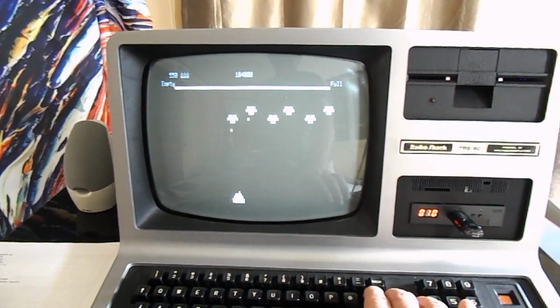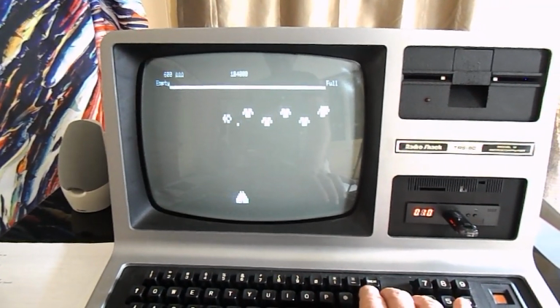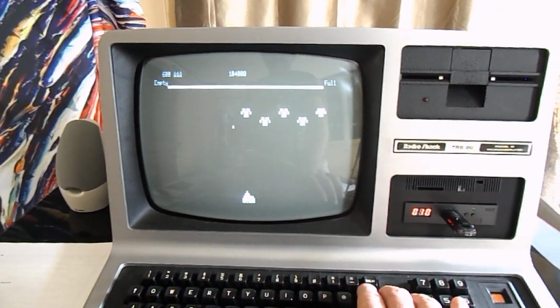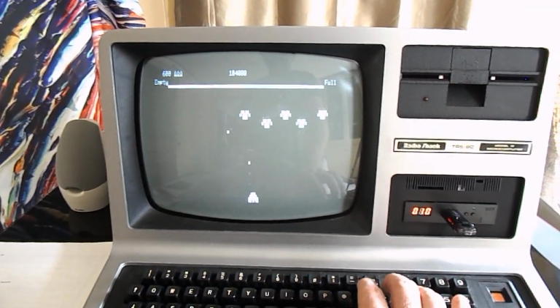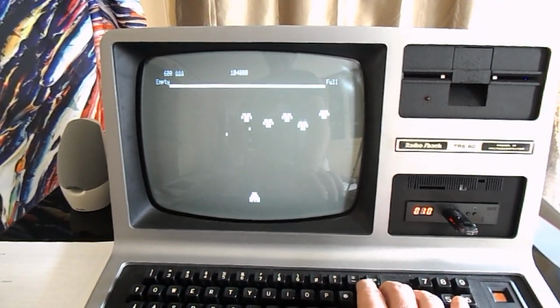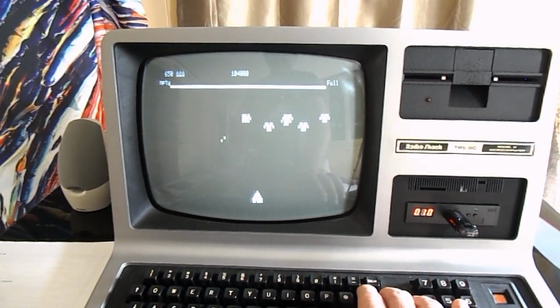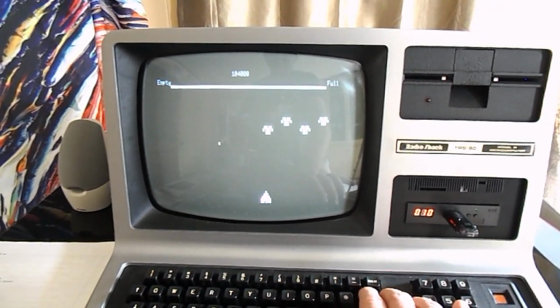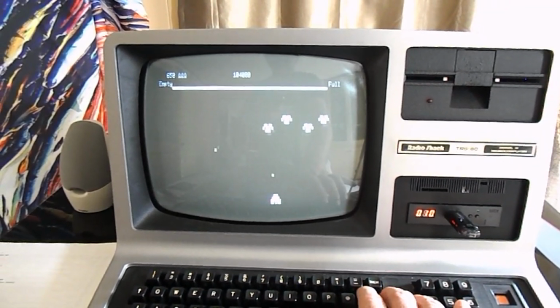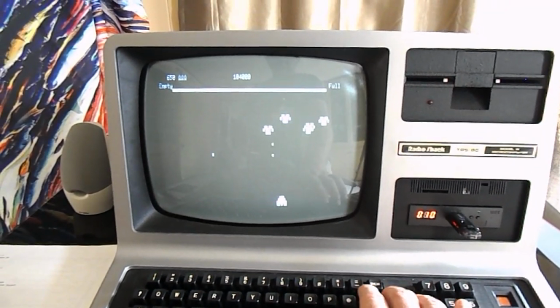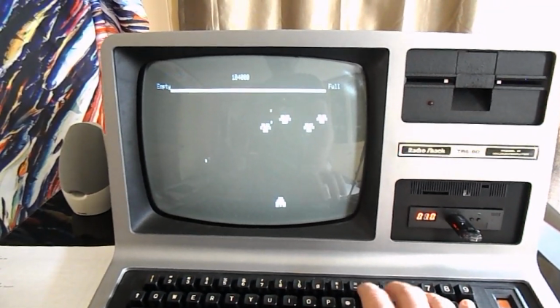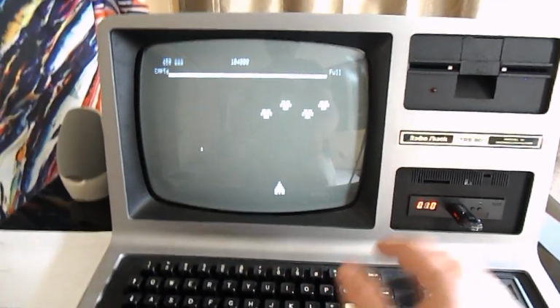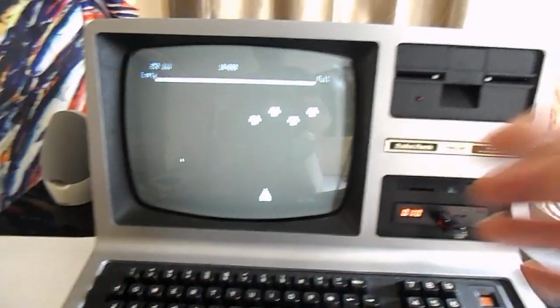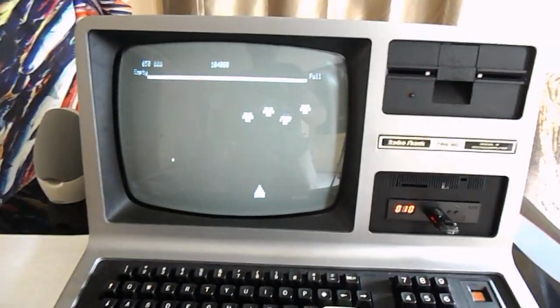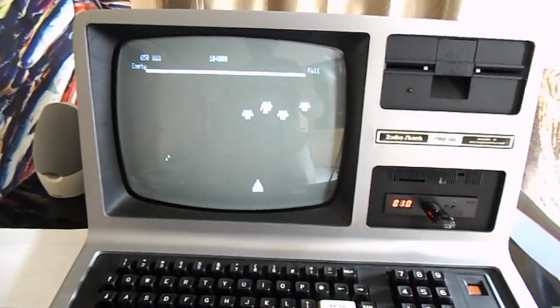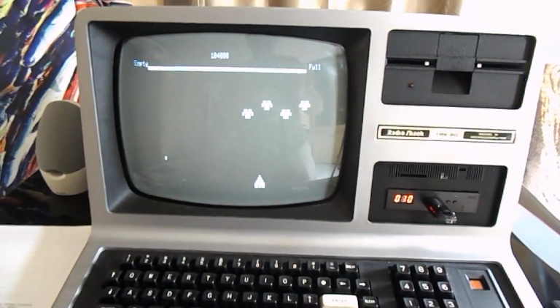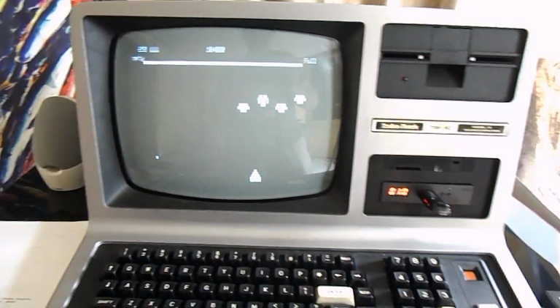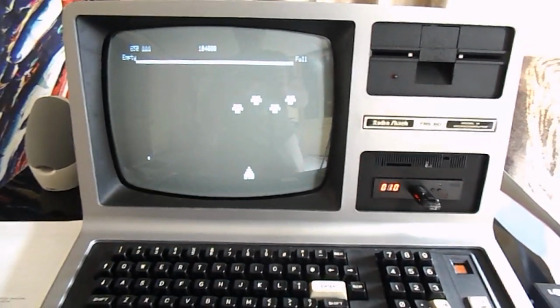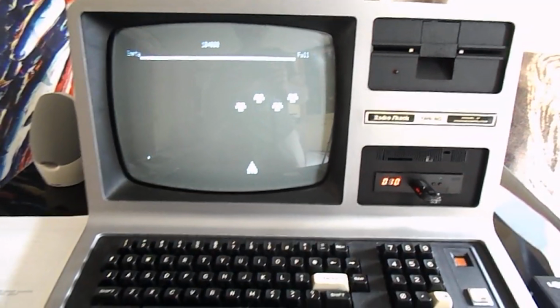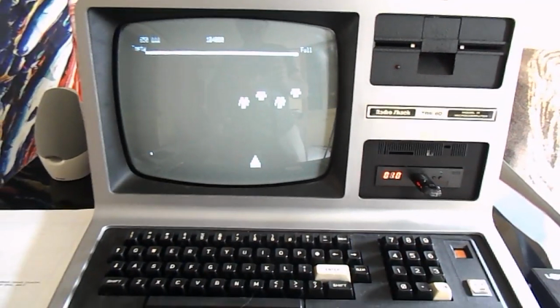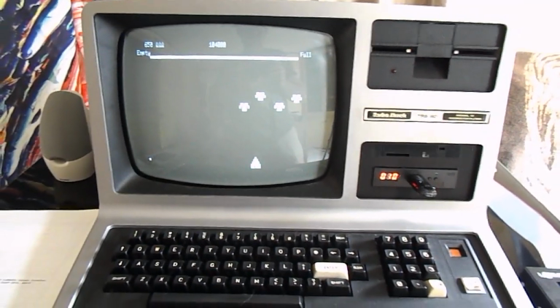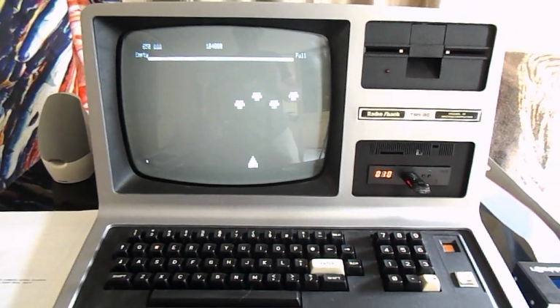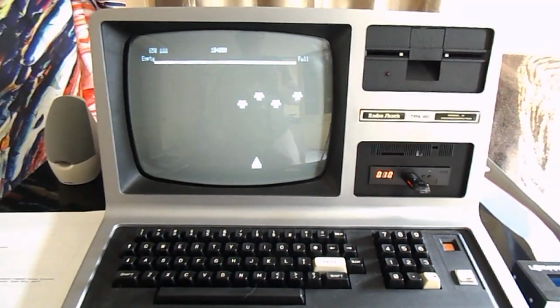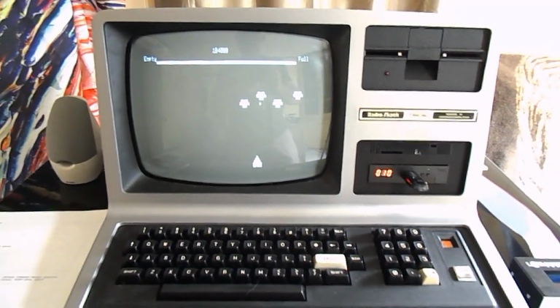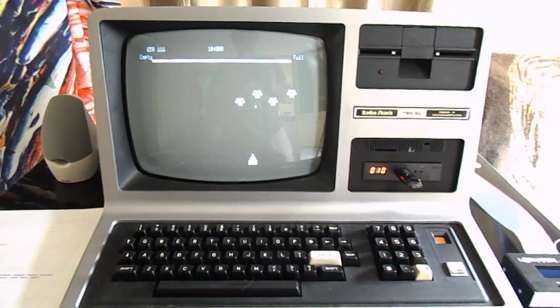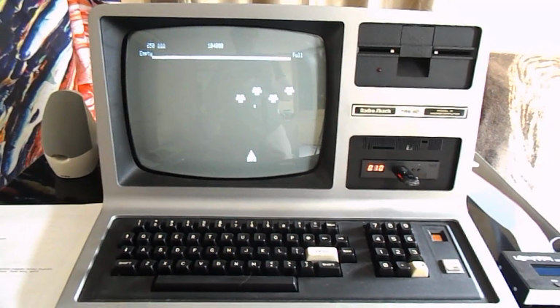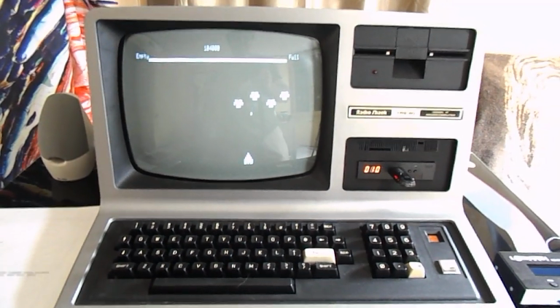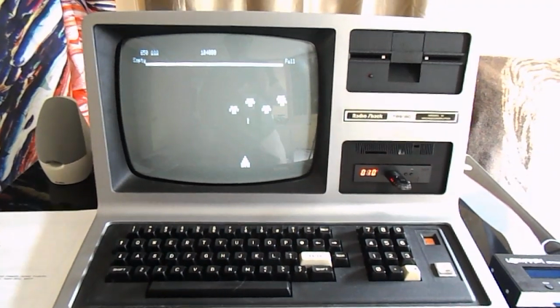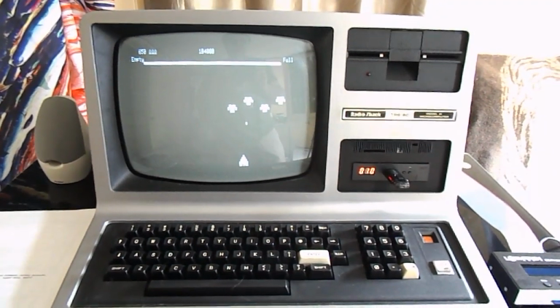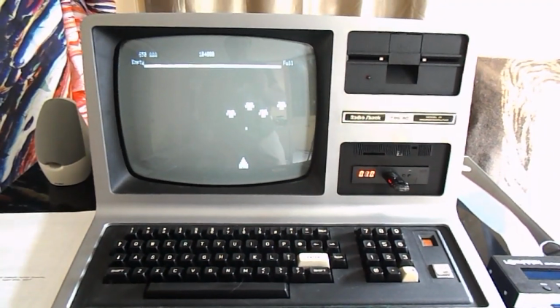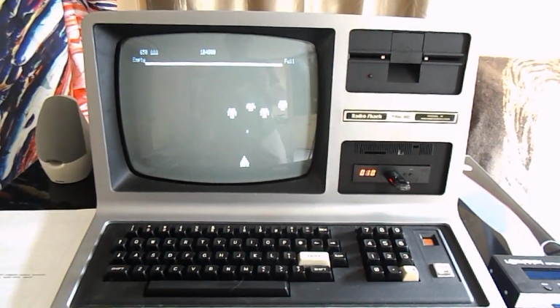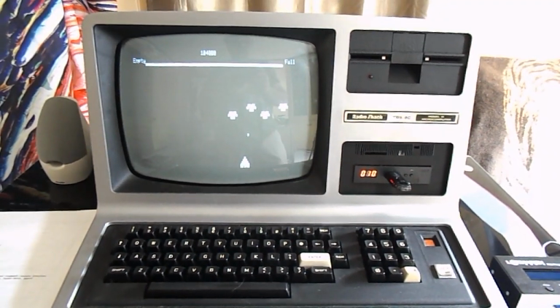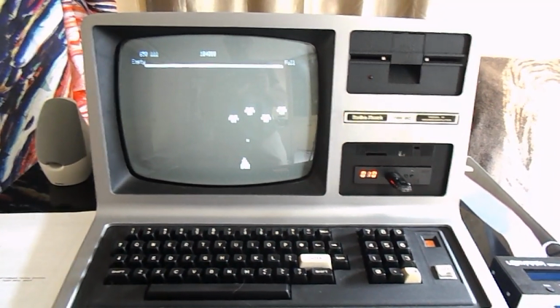I just wanted to show off my TRS-80. I hope you enjoyed it, and have a good day.